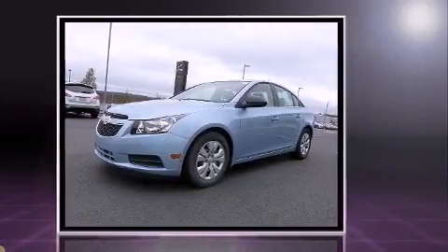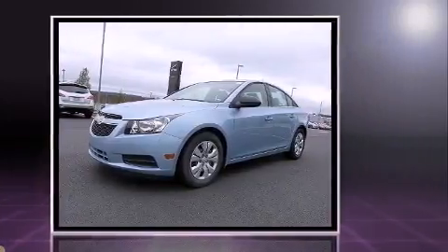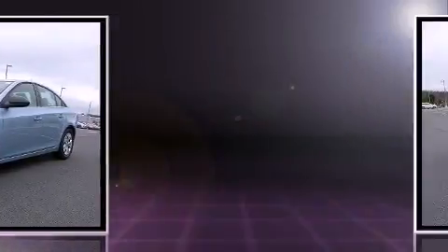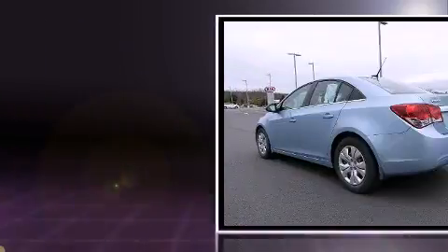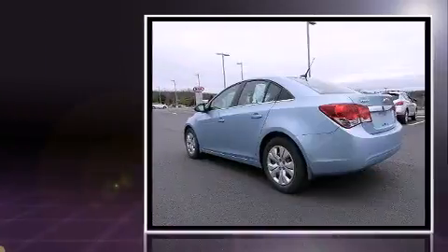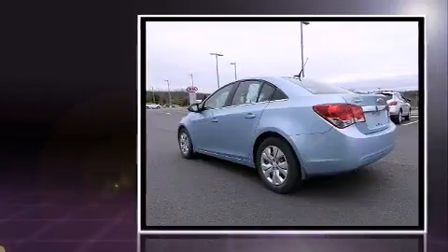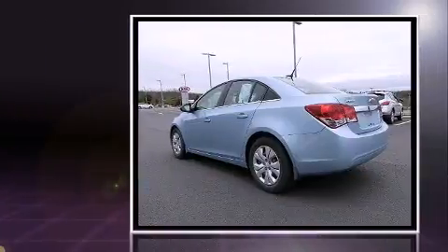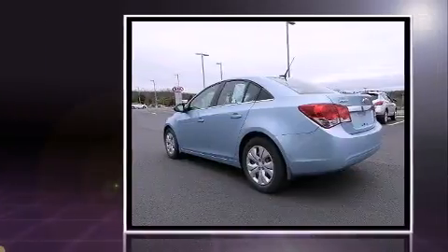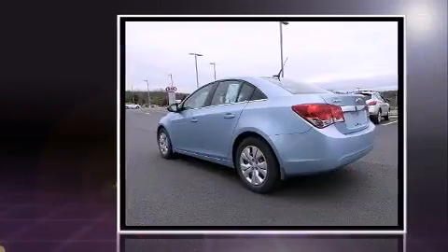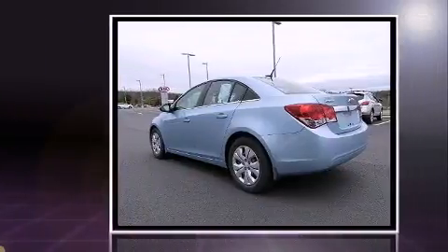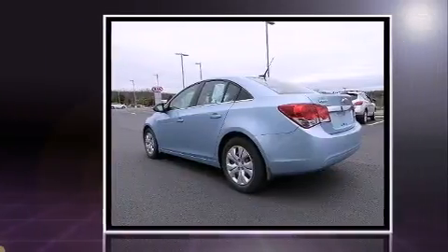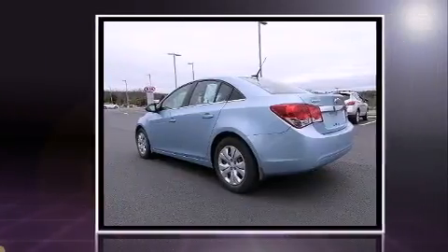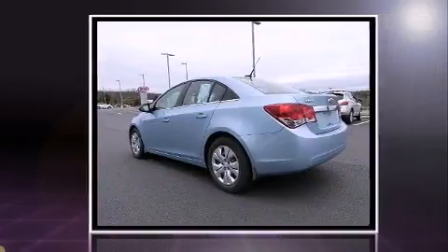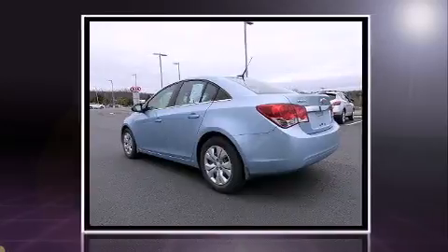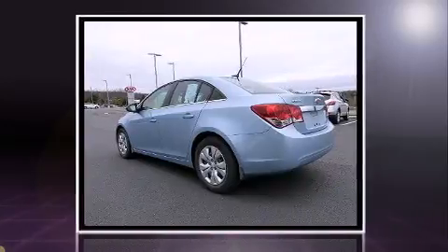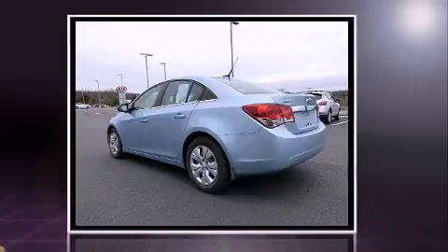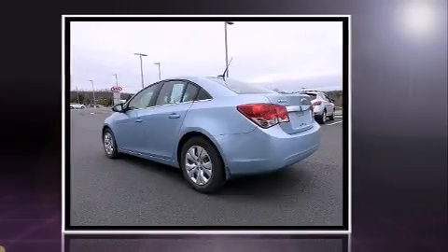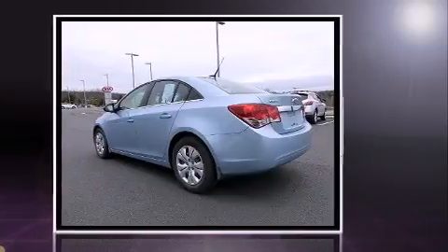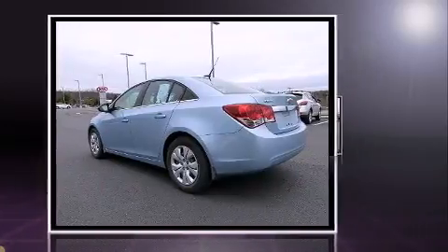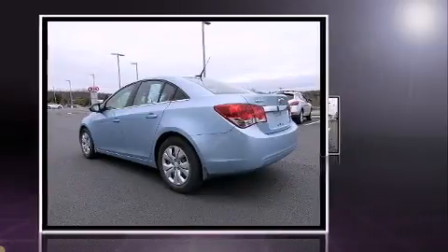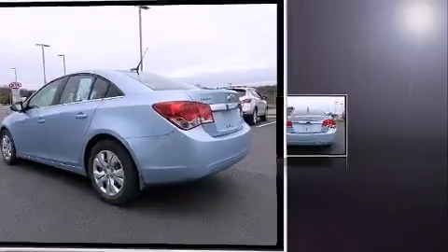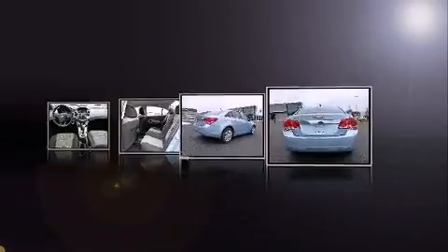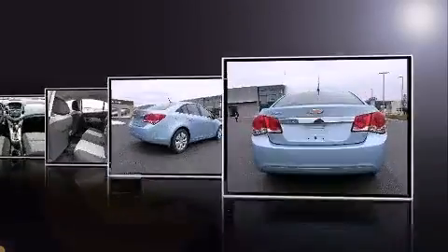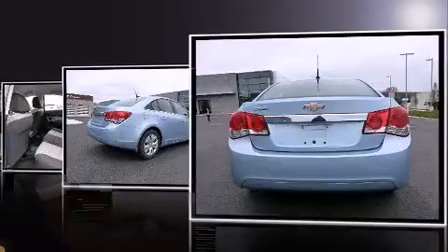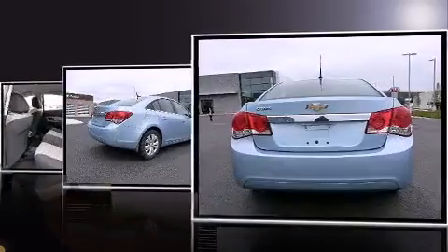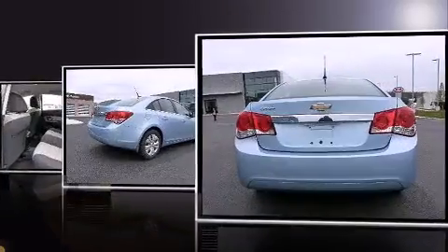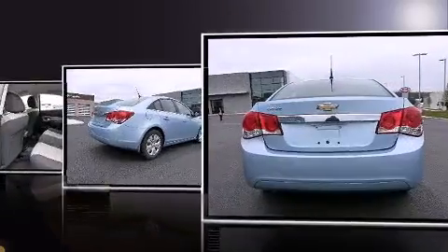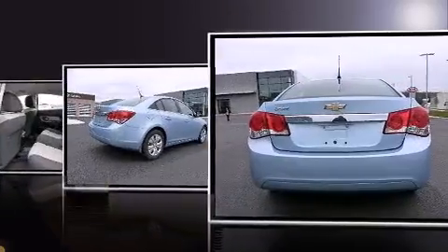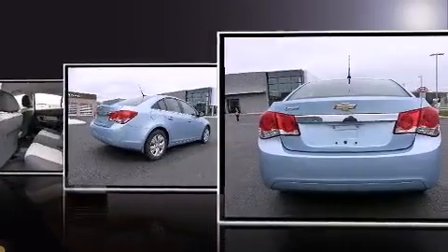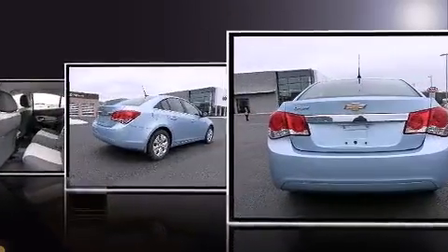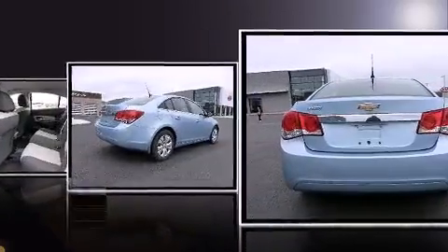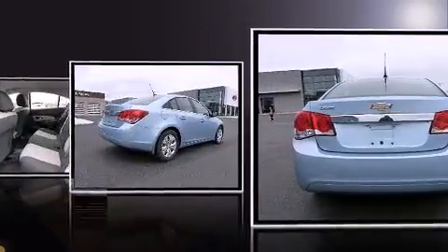It features a front-wheel drive platform, an automatic transmission, and a 1.8-liter four-cylinder engine.